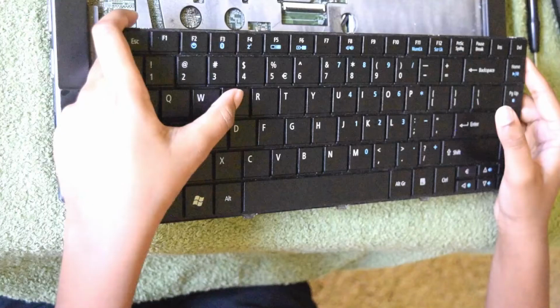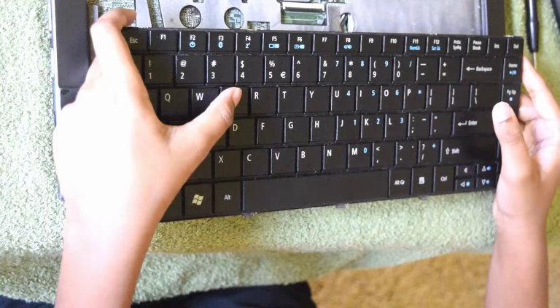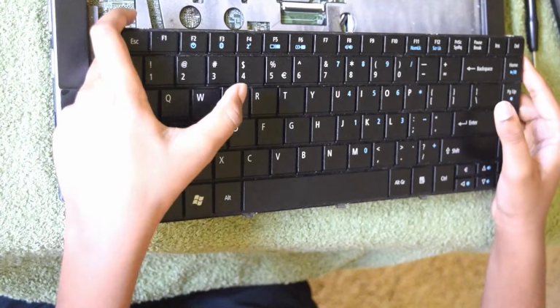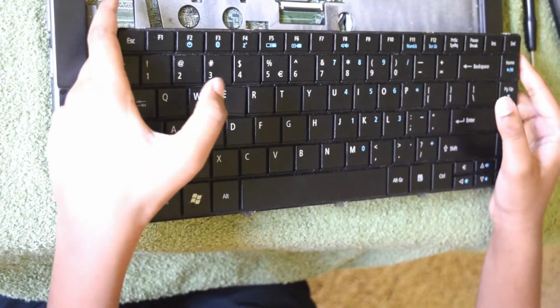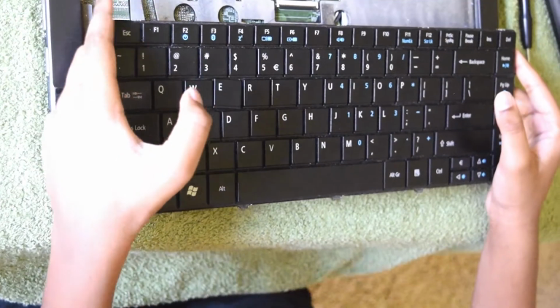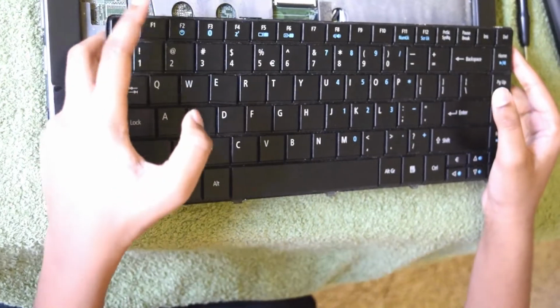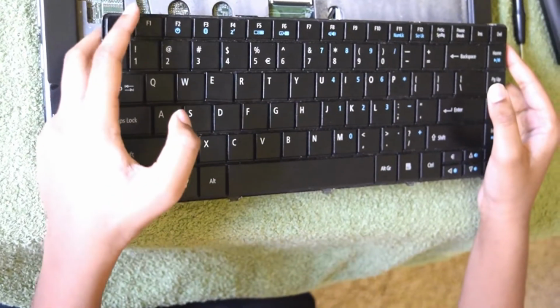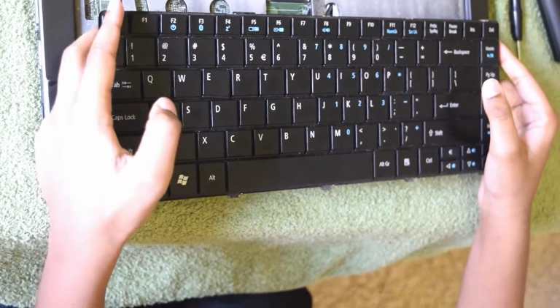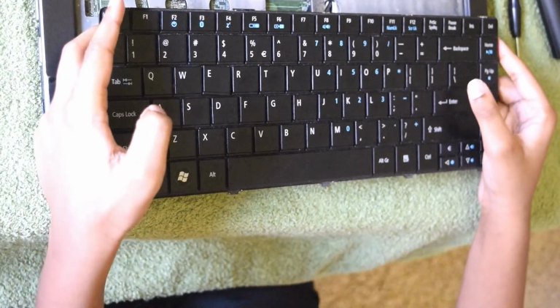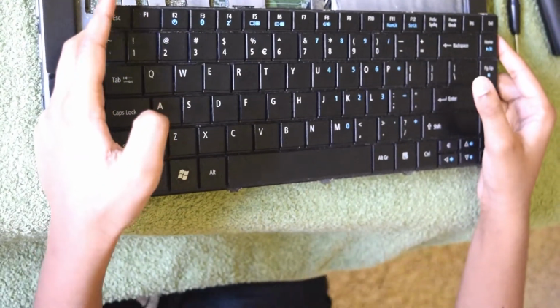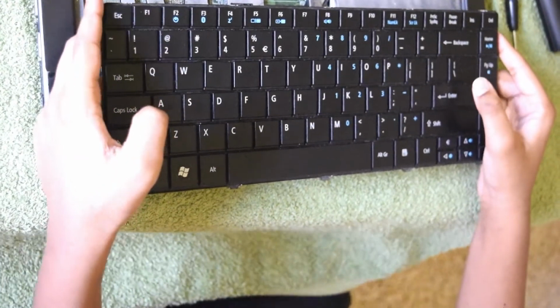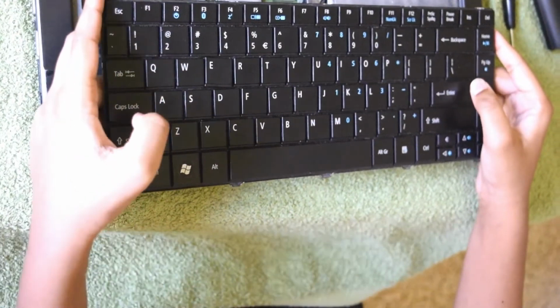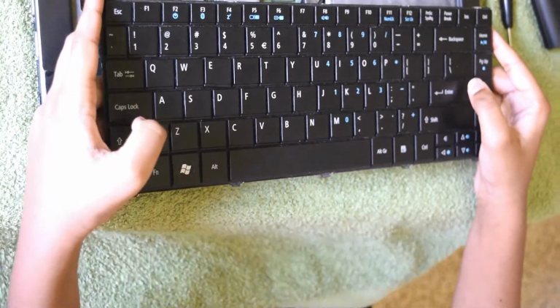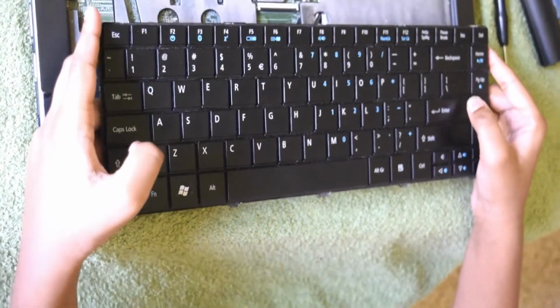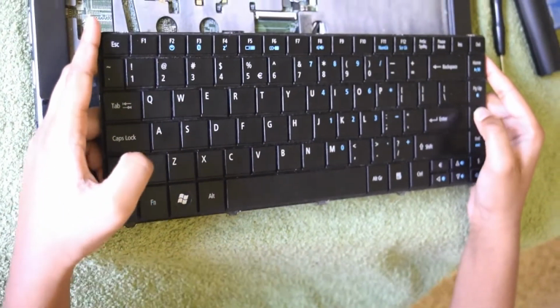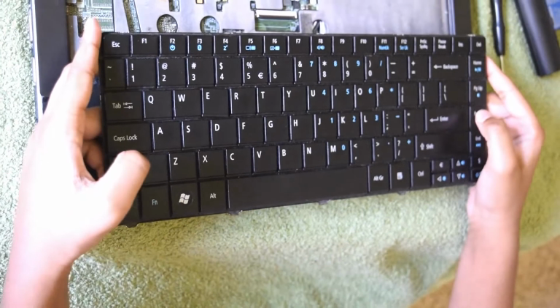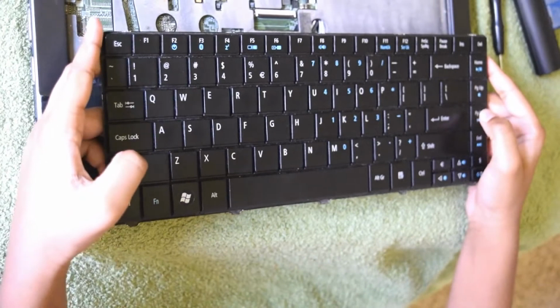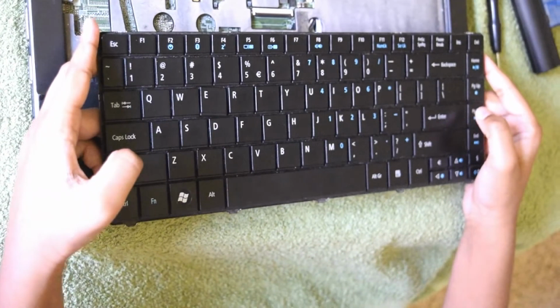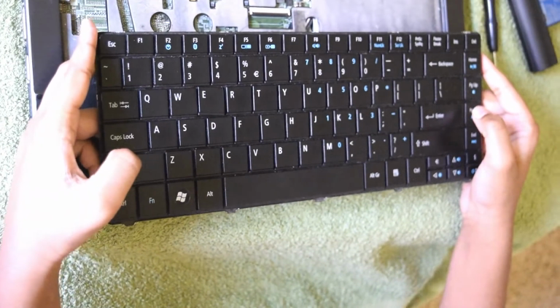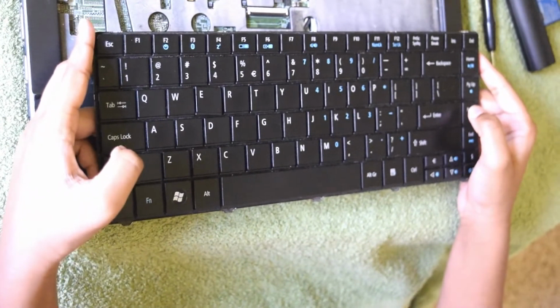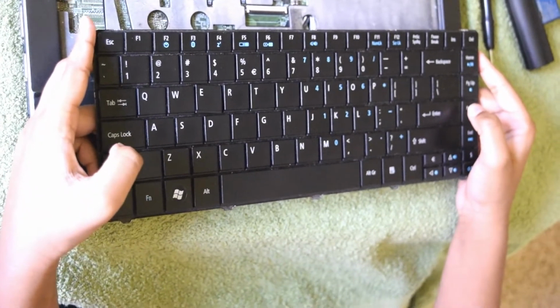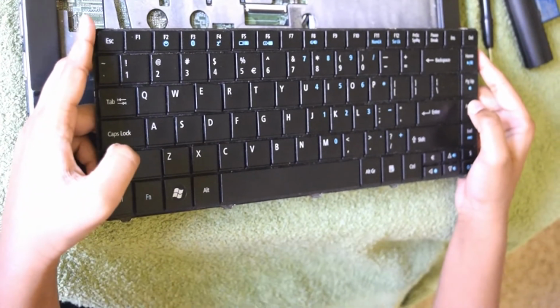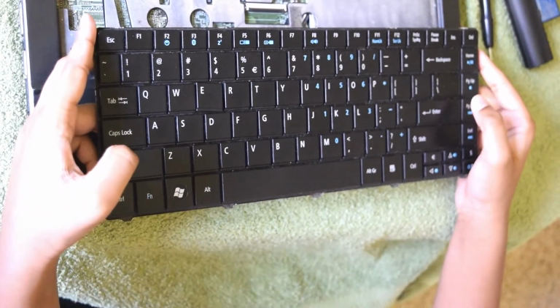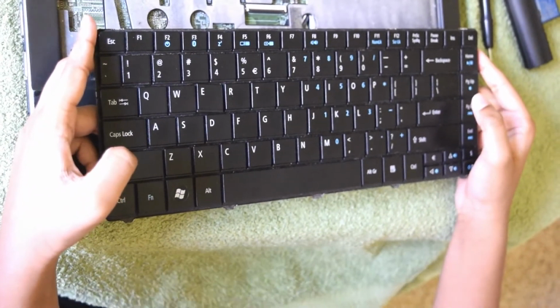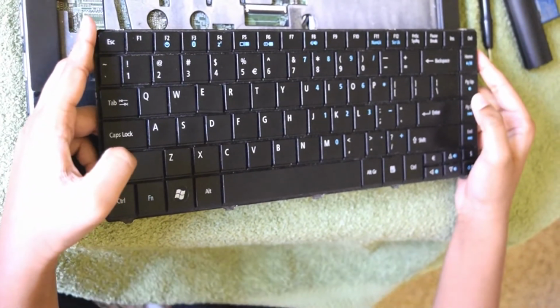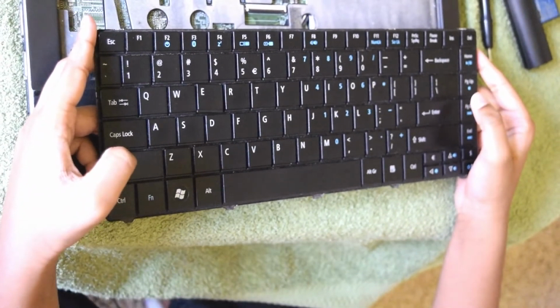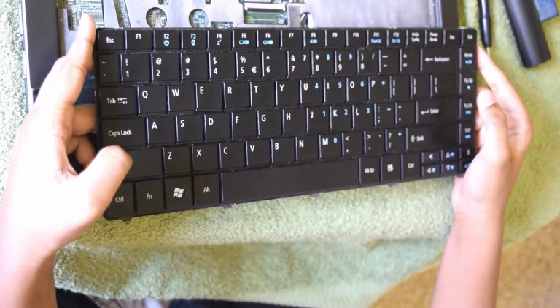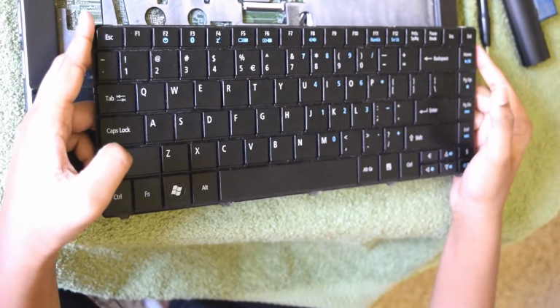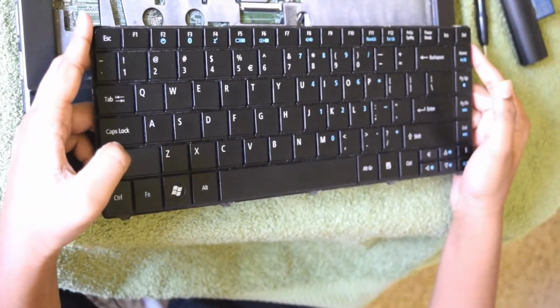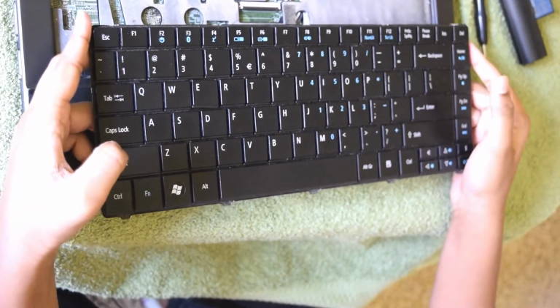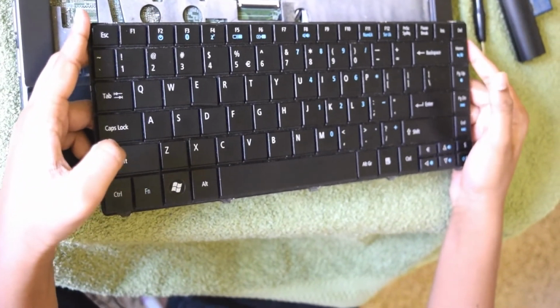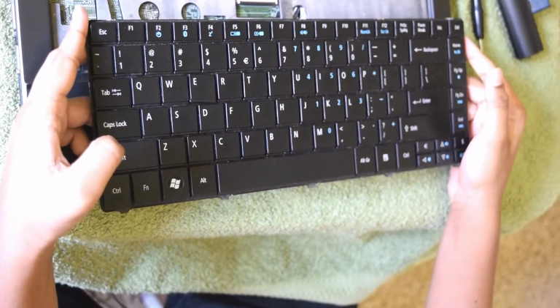If you have problems with your keyboard, you can easily replace it. All you need to know is your laptop model.